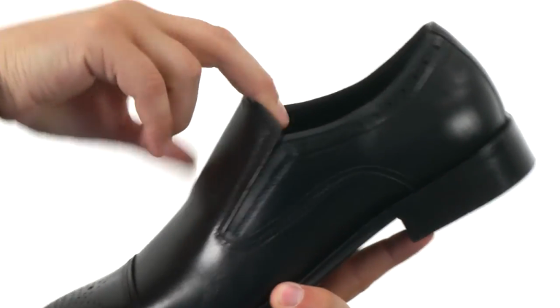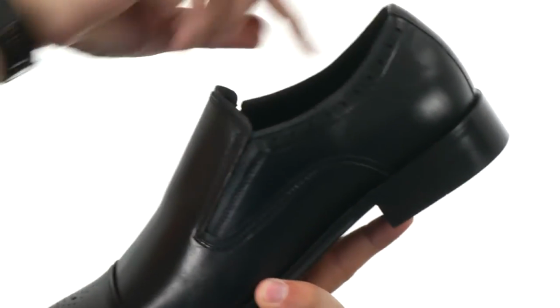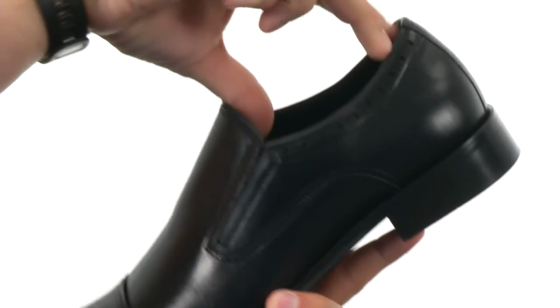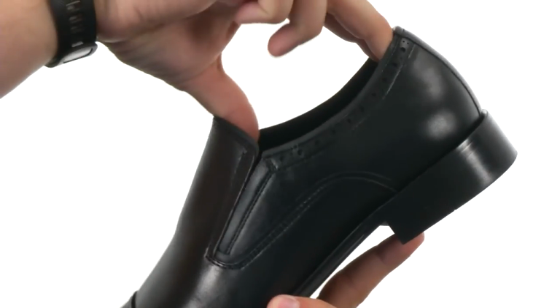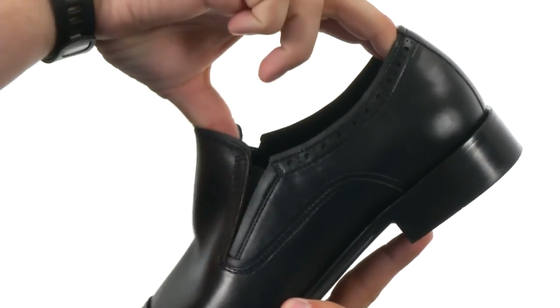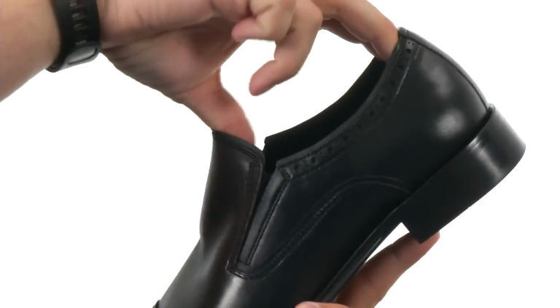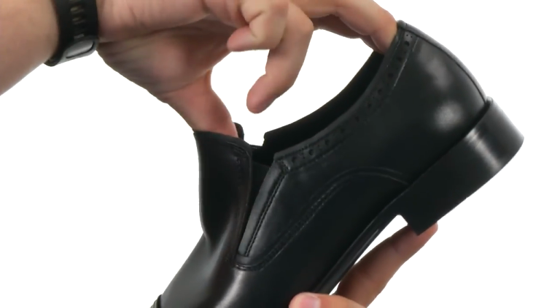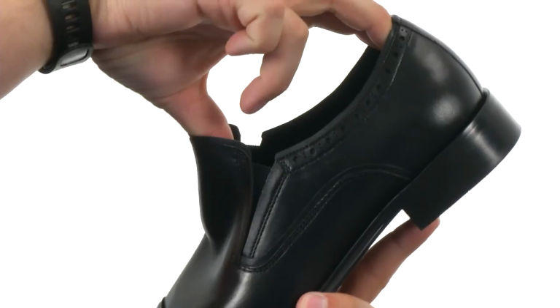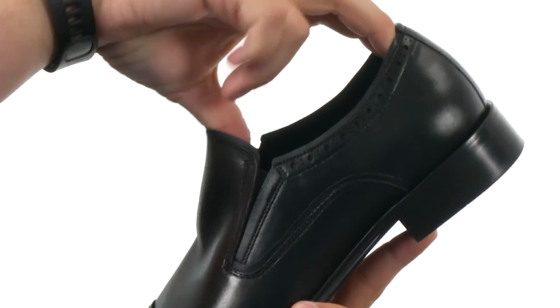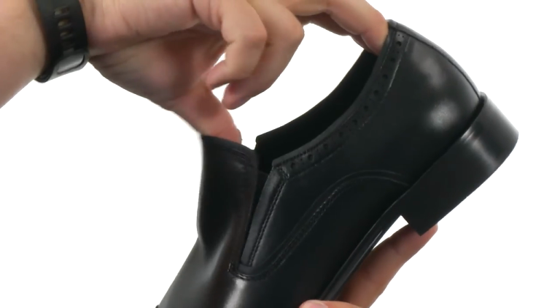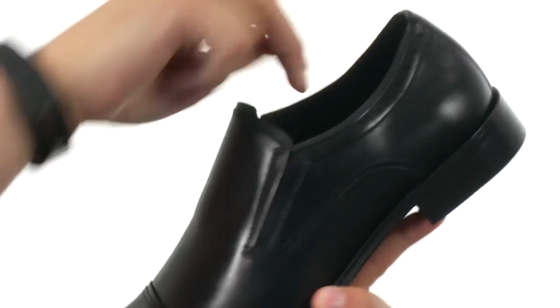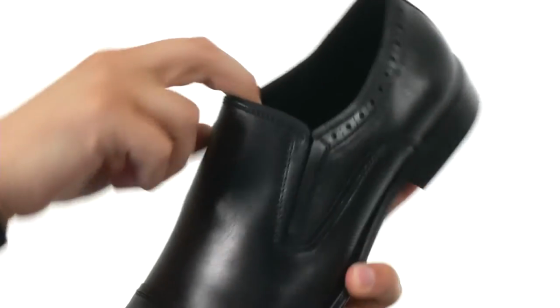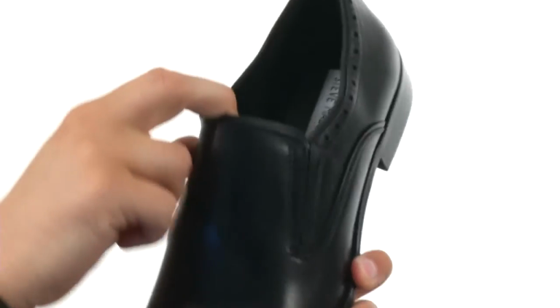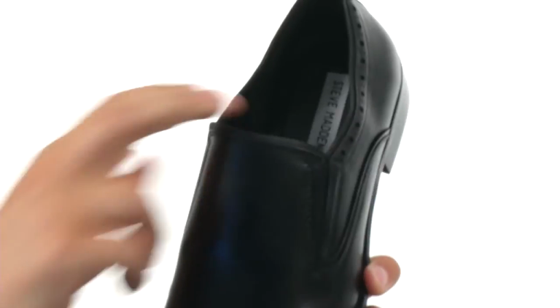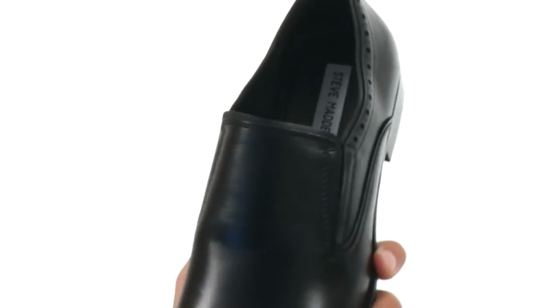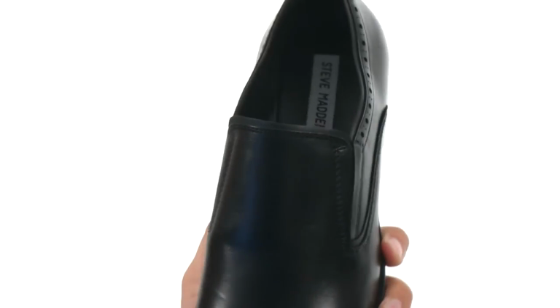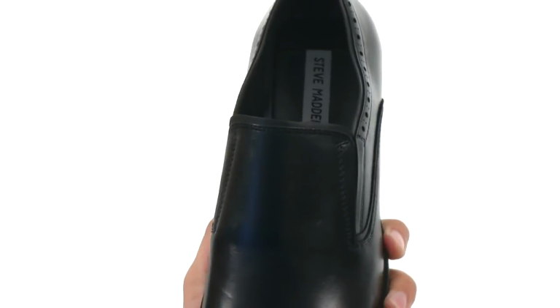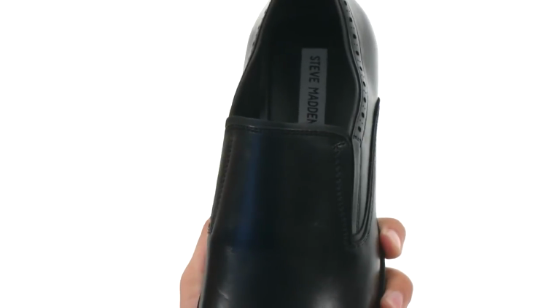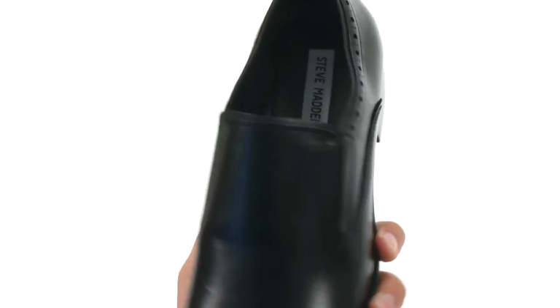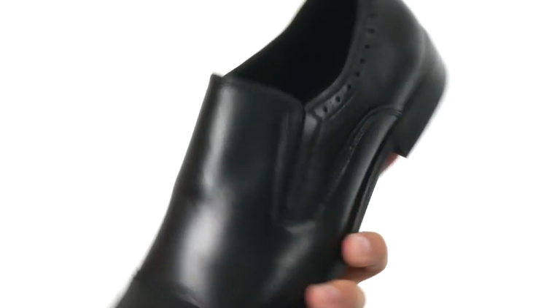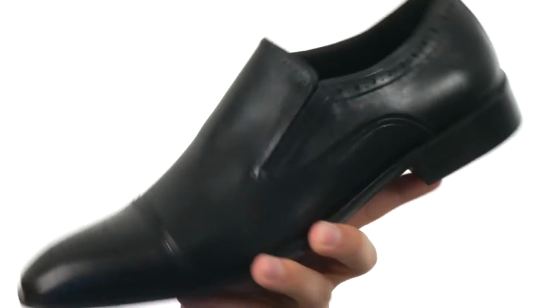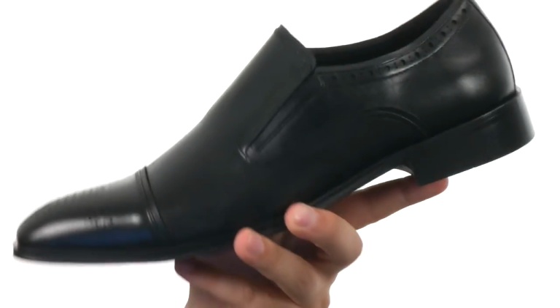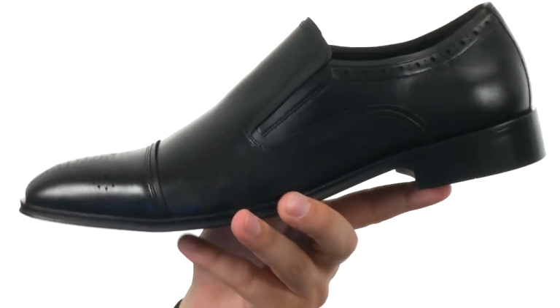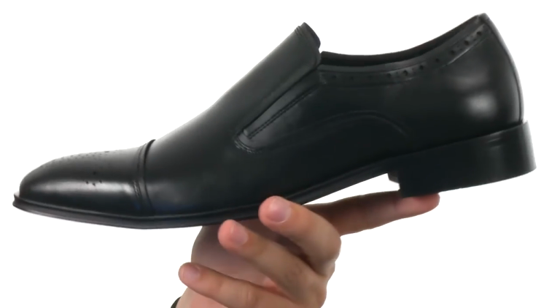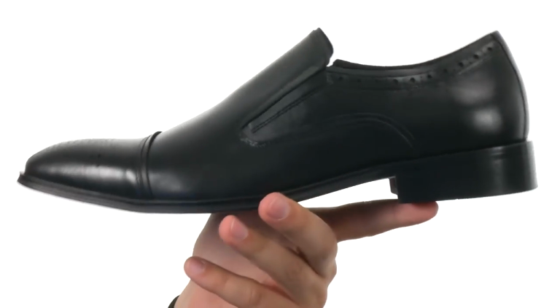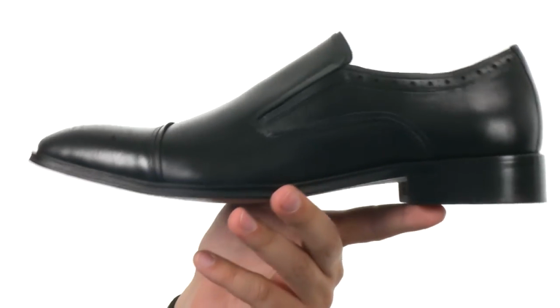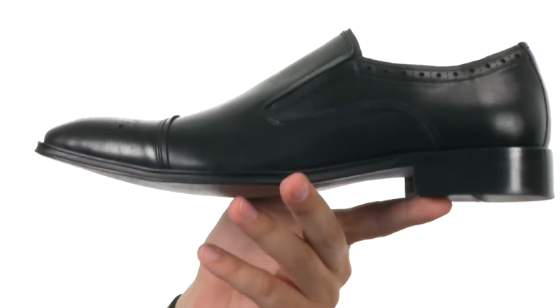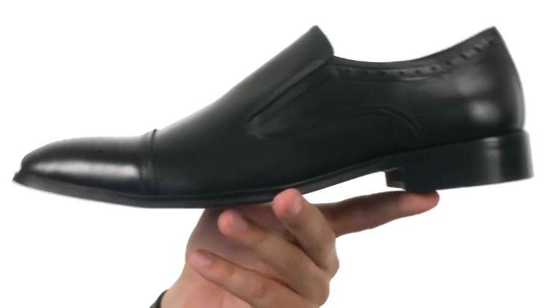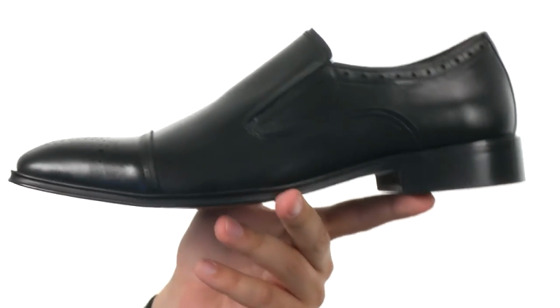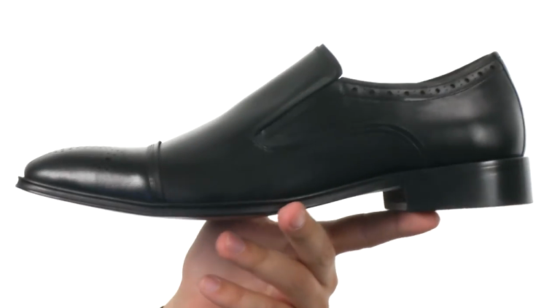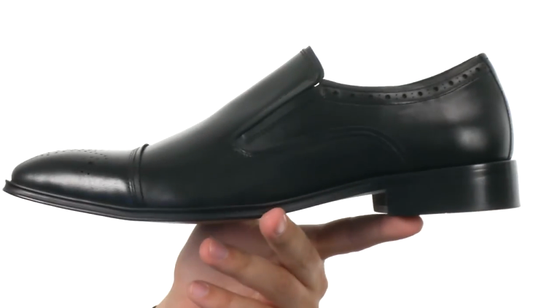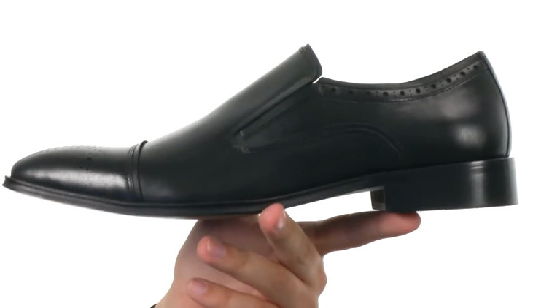Thanks to that elasticized goring you have up front, so you can kick them on and off your foot with these and look fantastic any time.